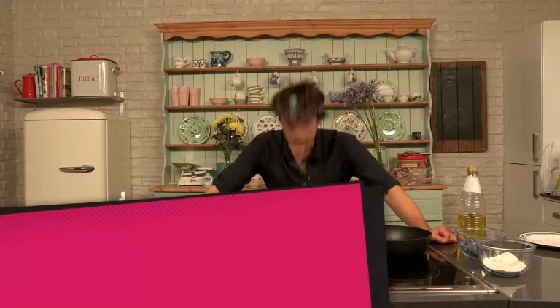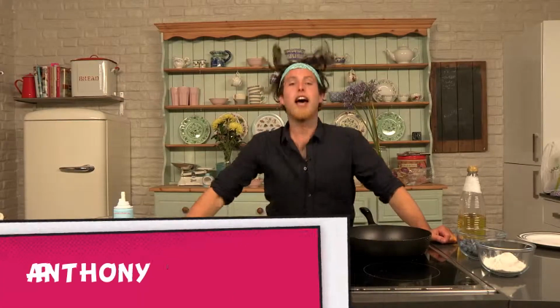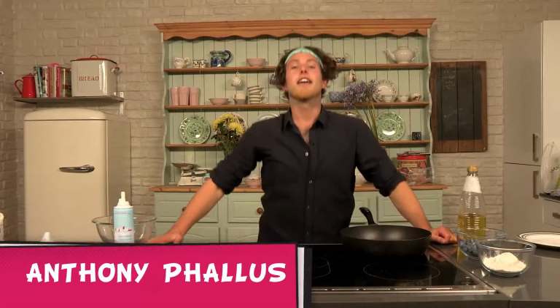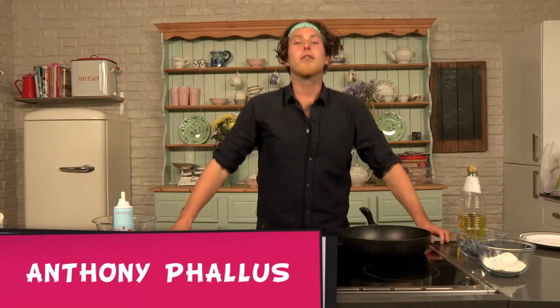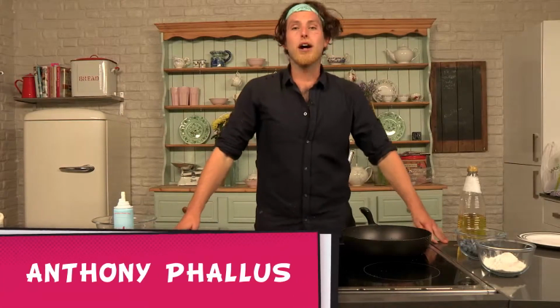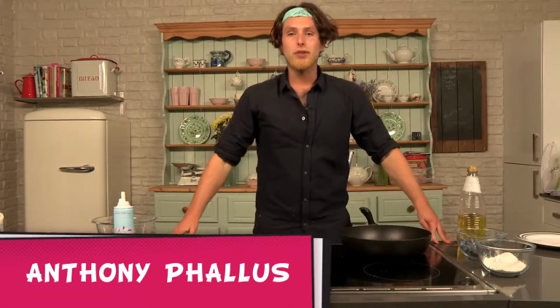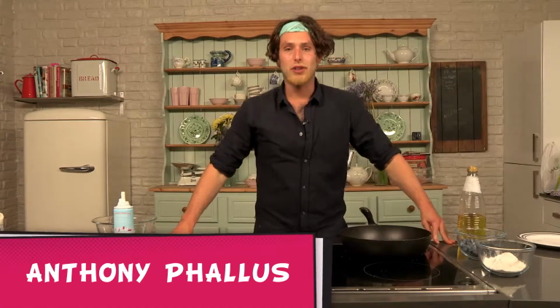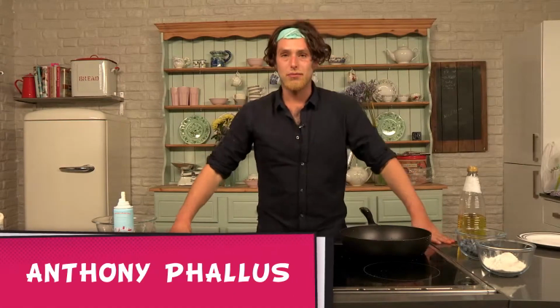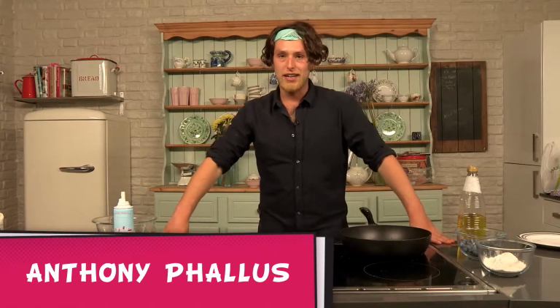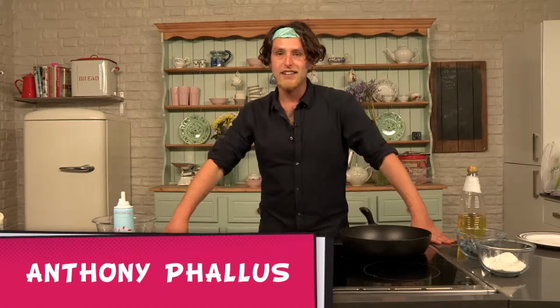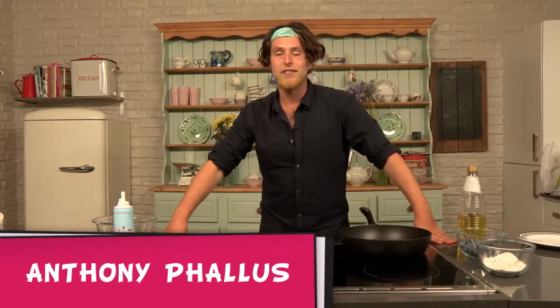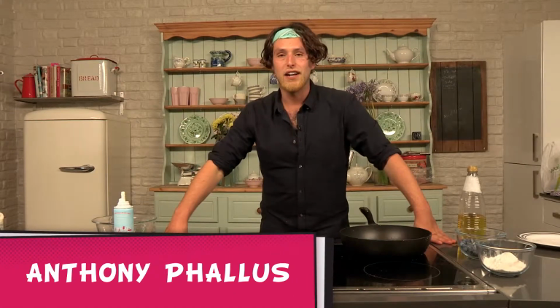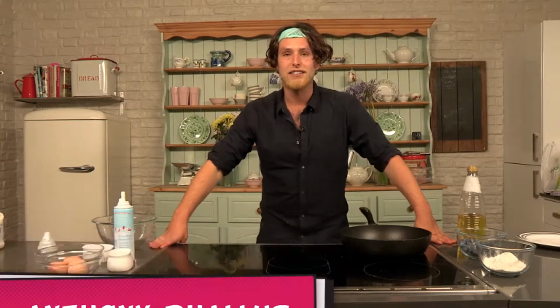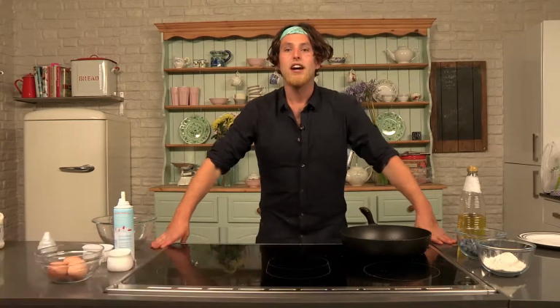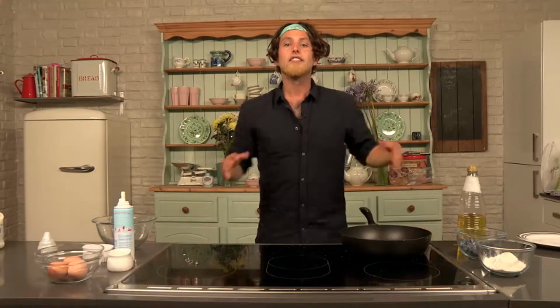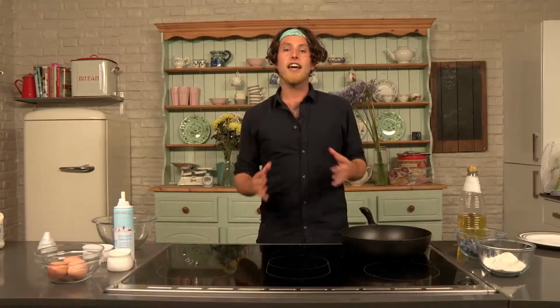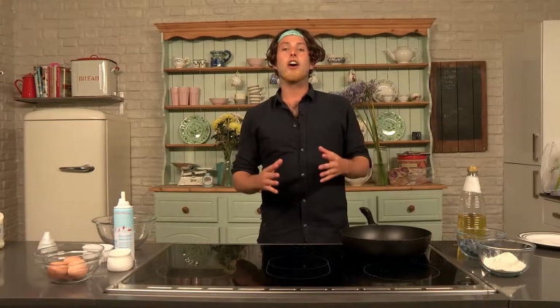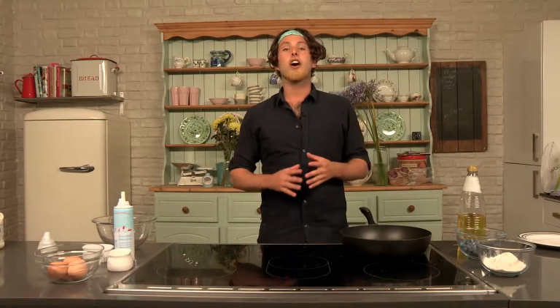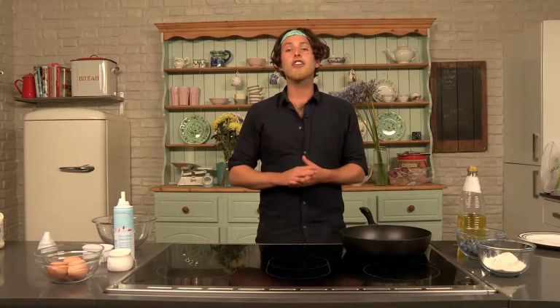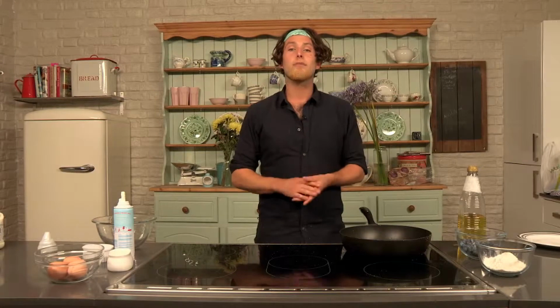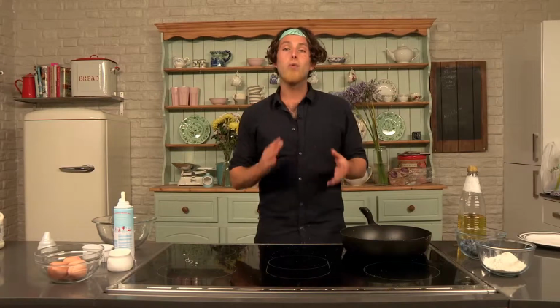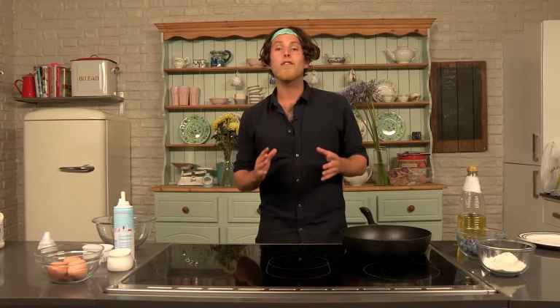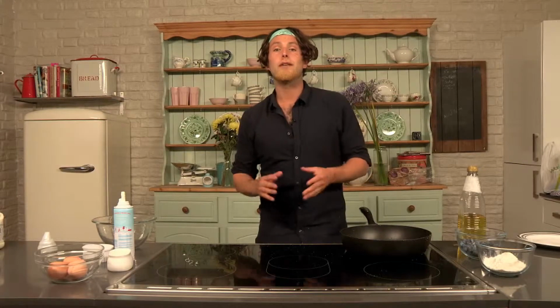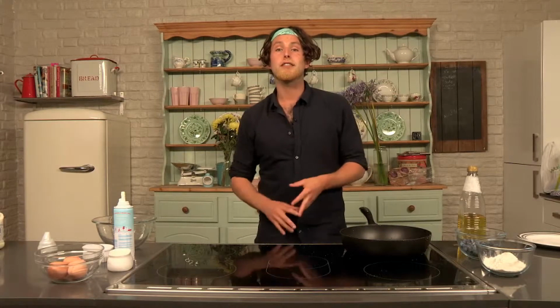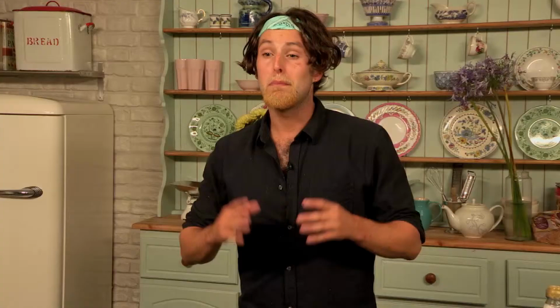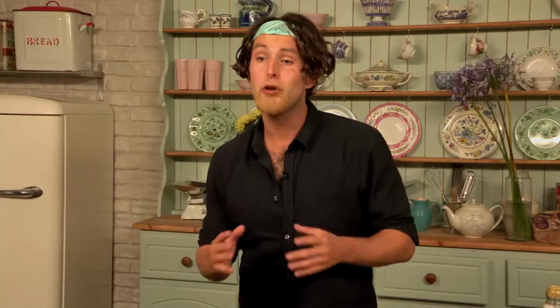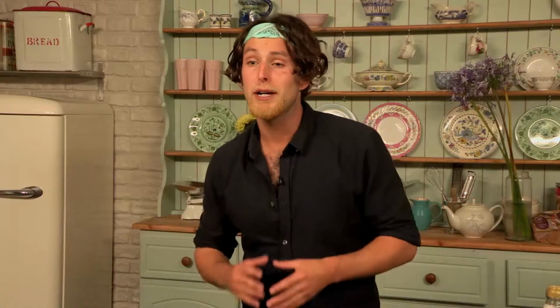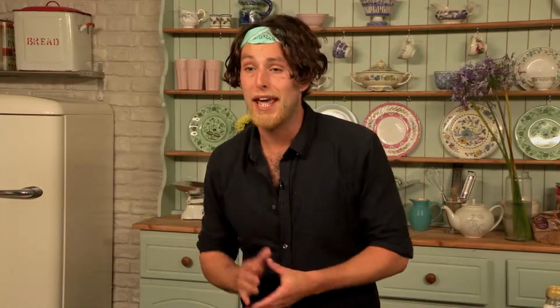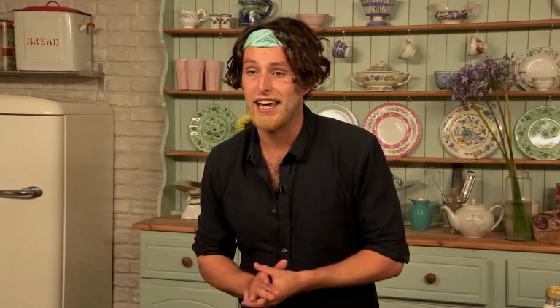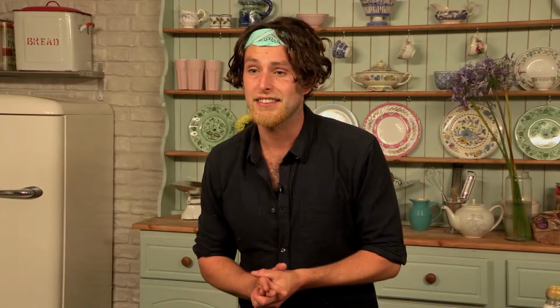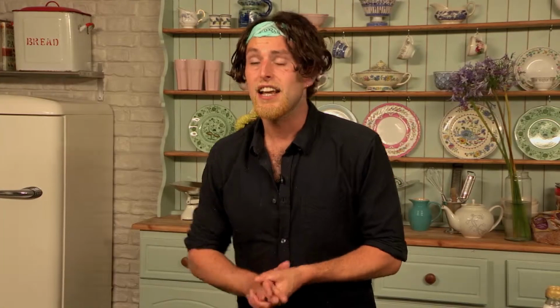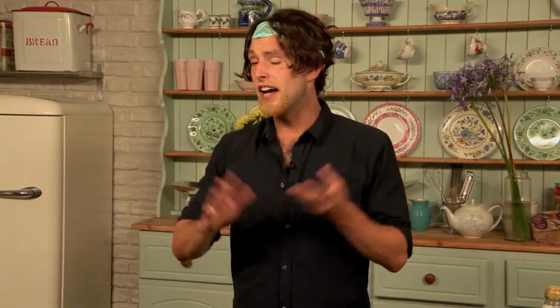Hey, welcome to Cookie with me, Anthony Feles. Today, guys, I'm going to show you my world famous Blueberry Pancakes.